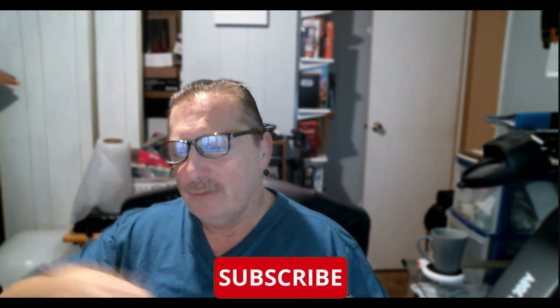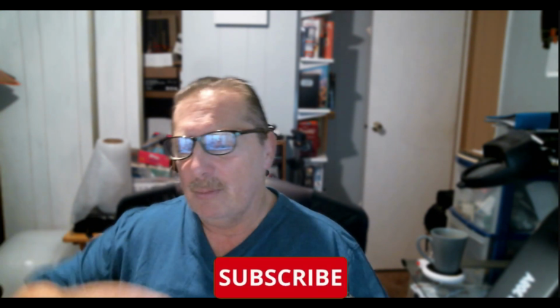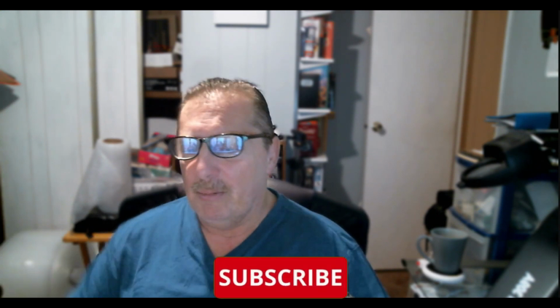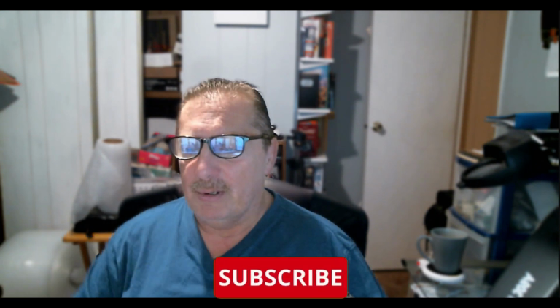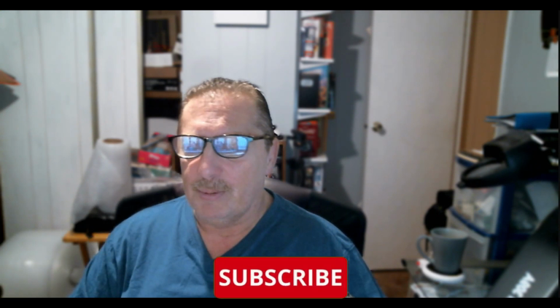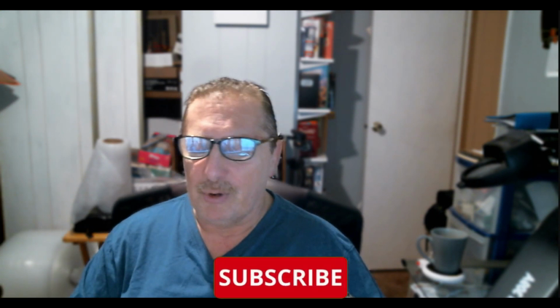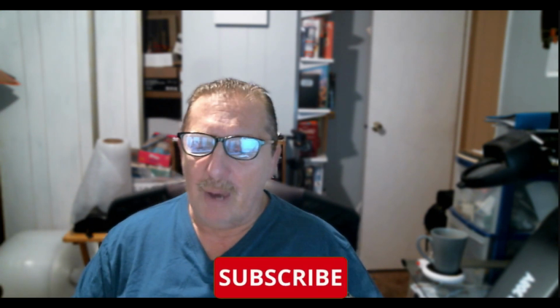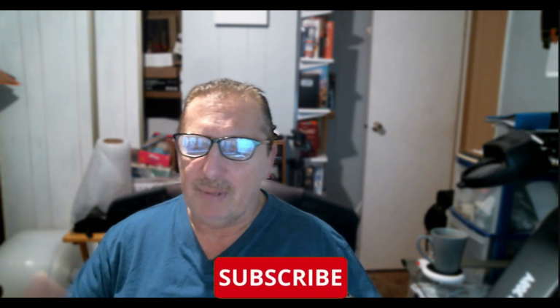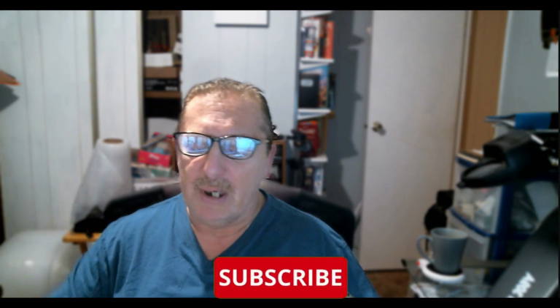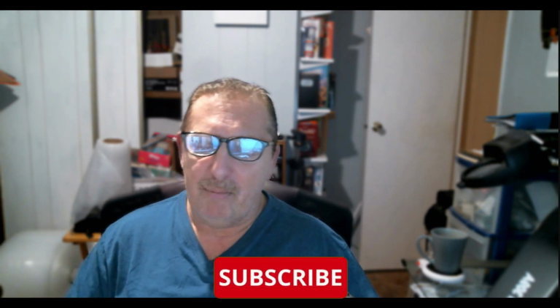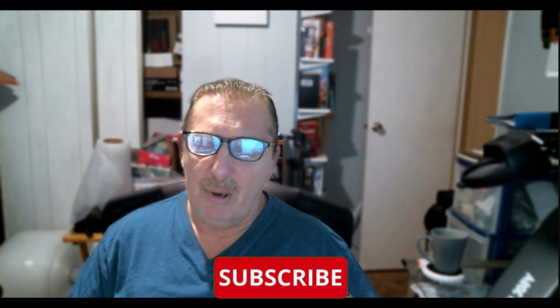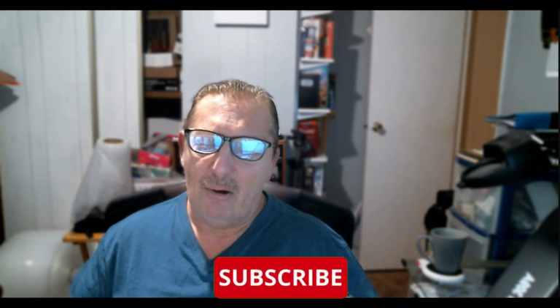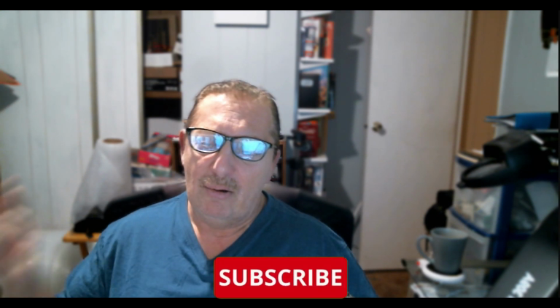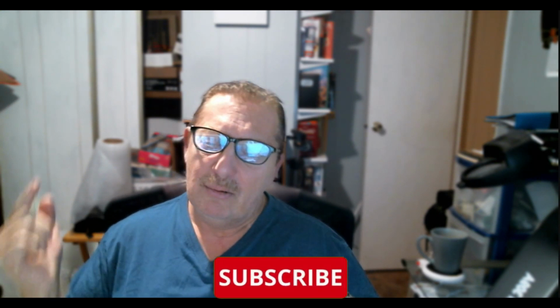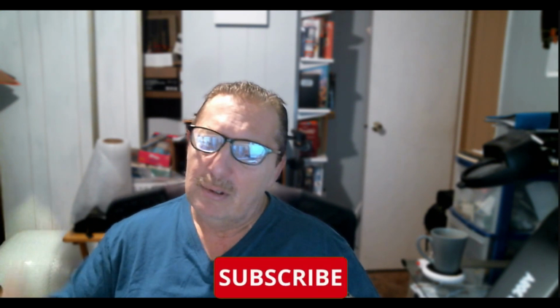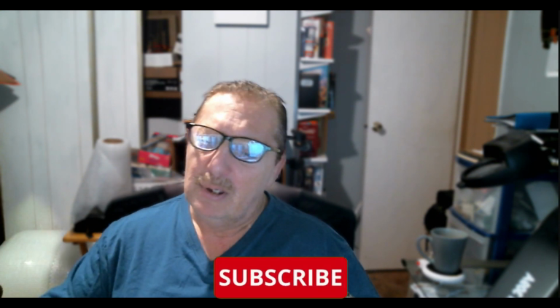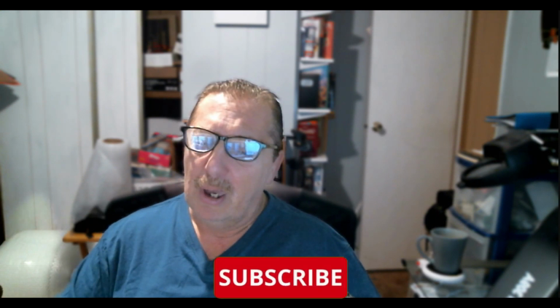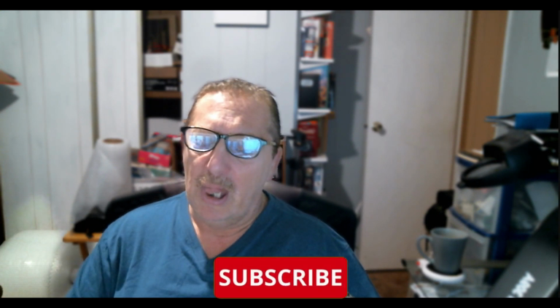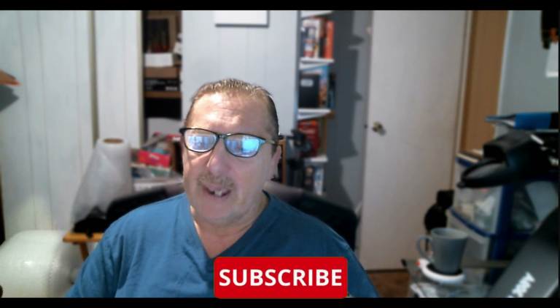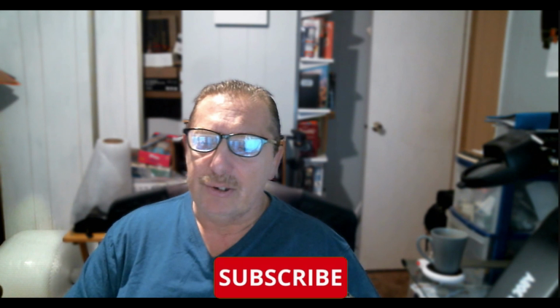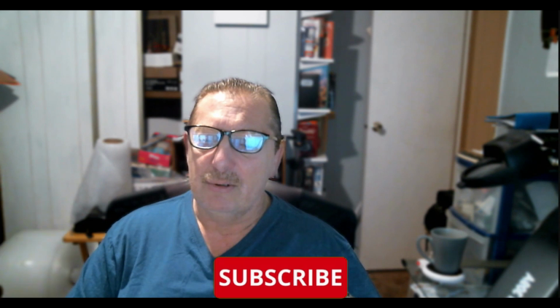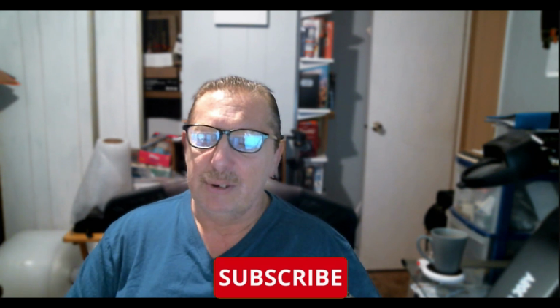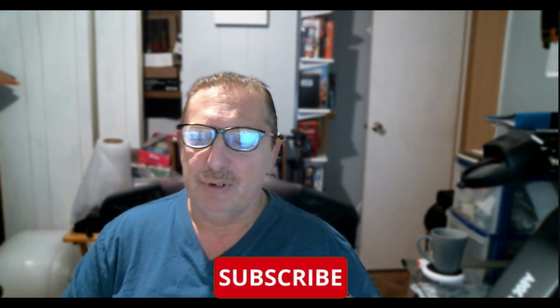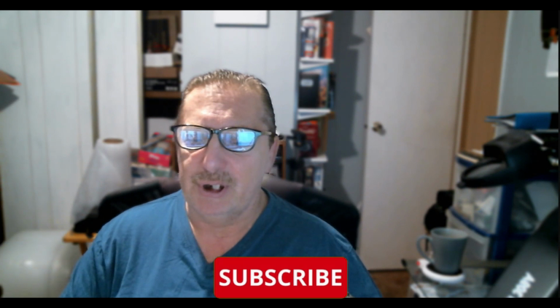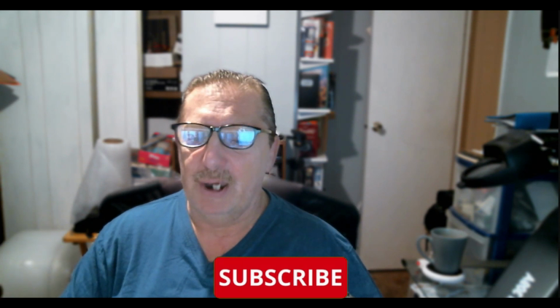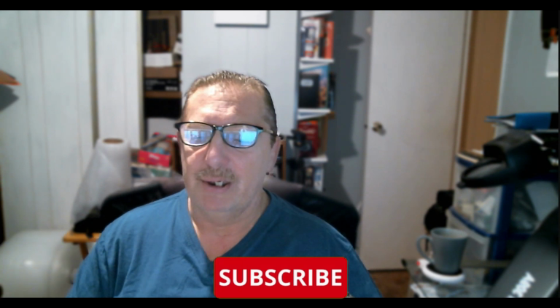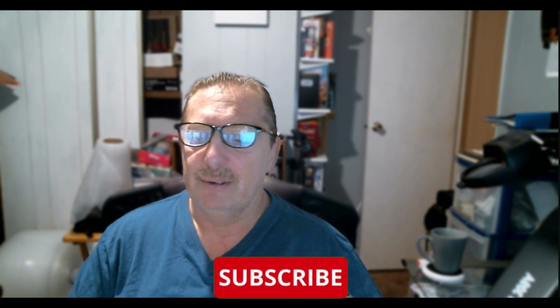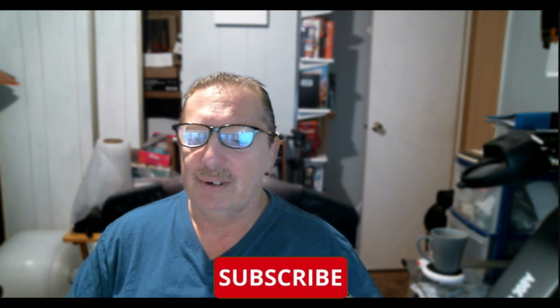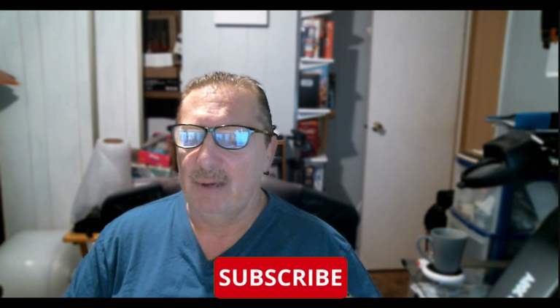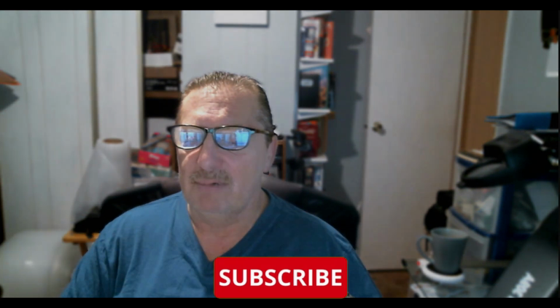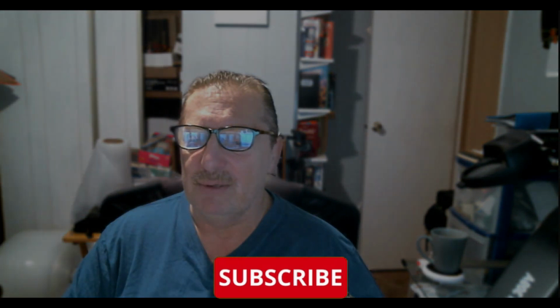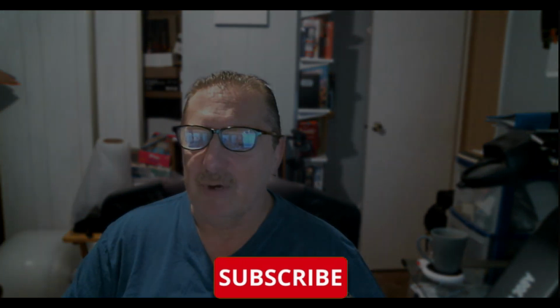Please remember to subscribe, ding that bell. A like is always appreciated. 73.